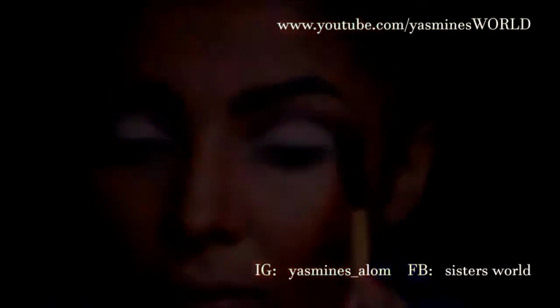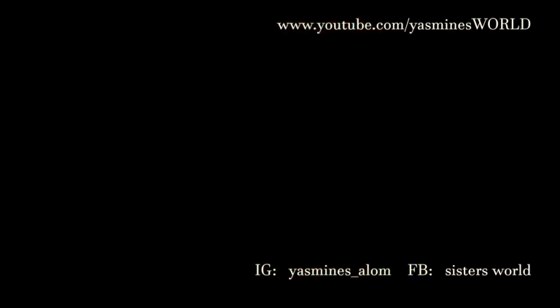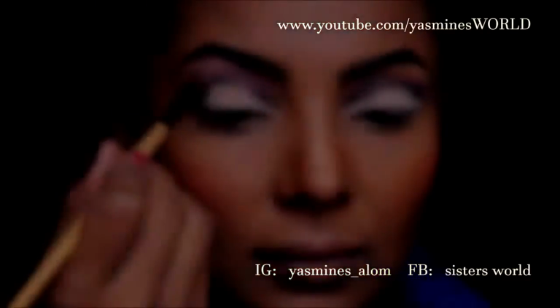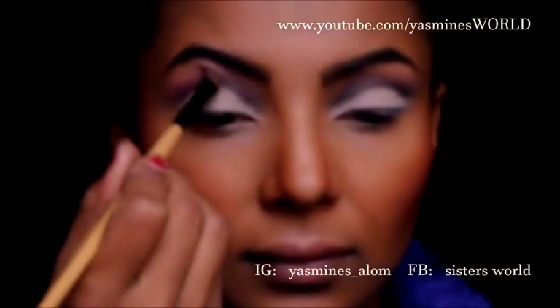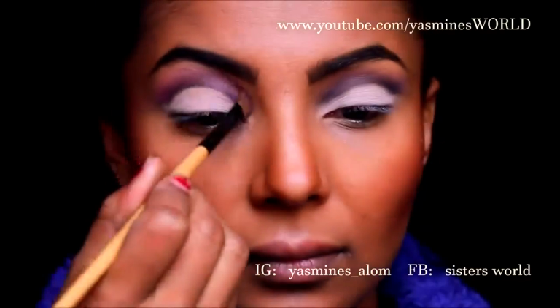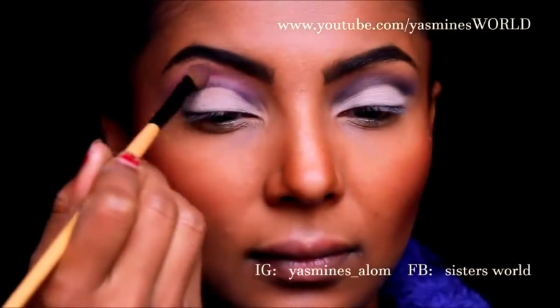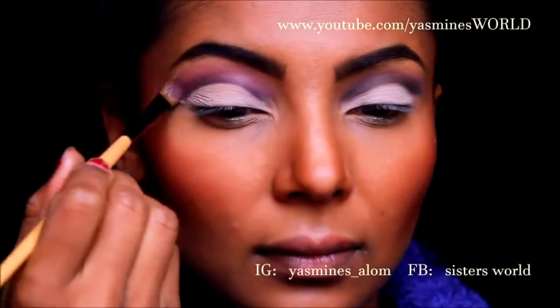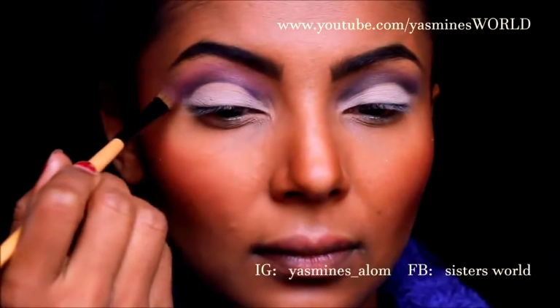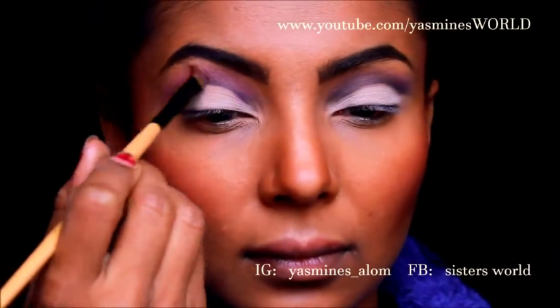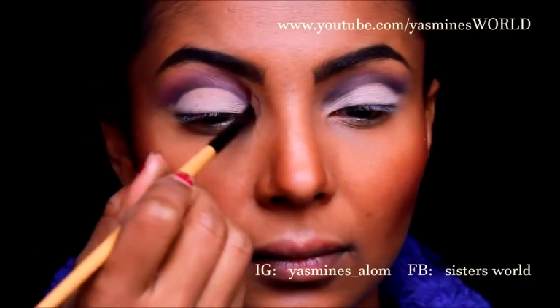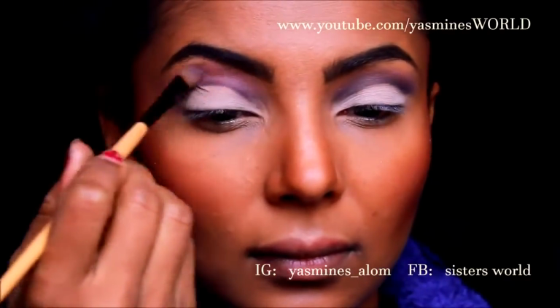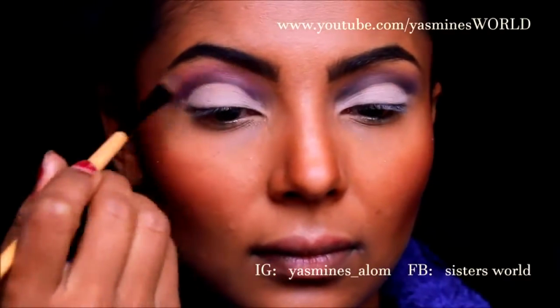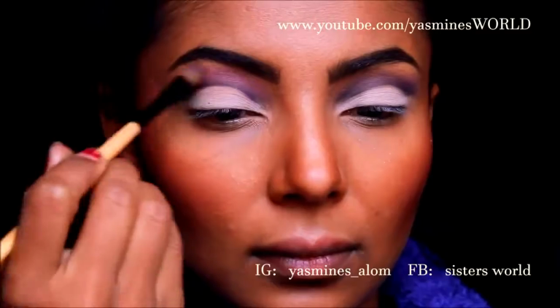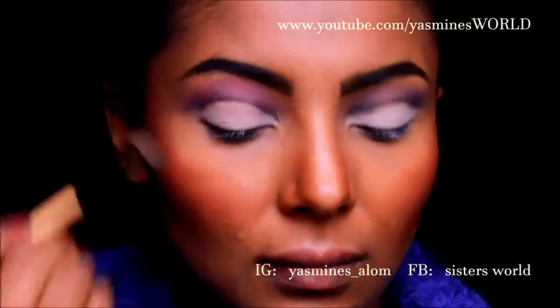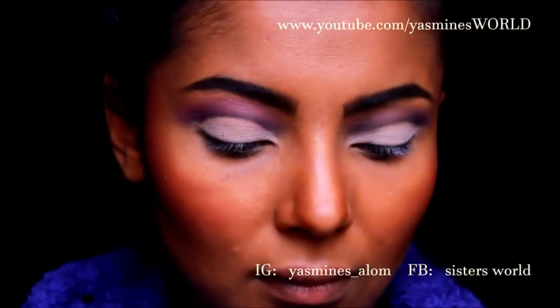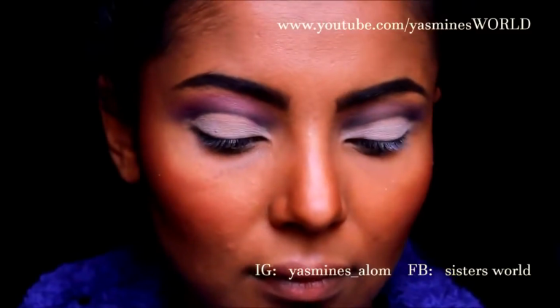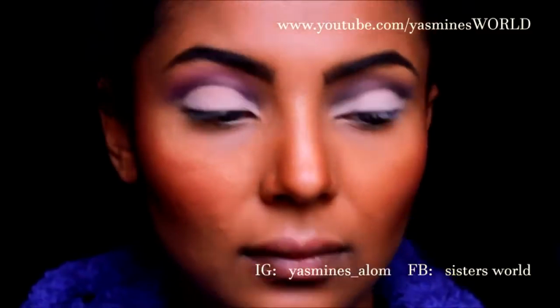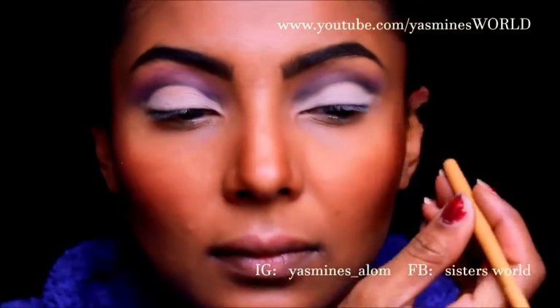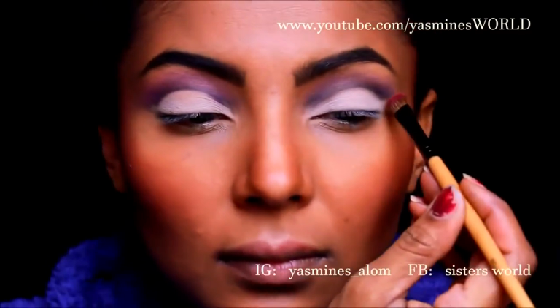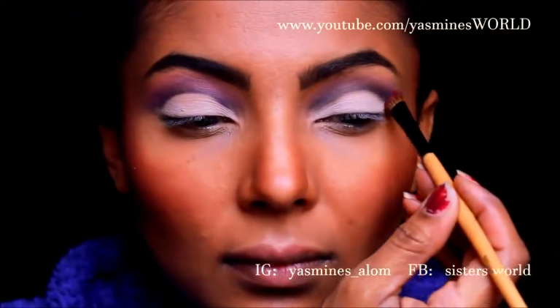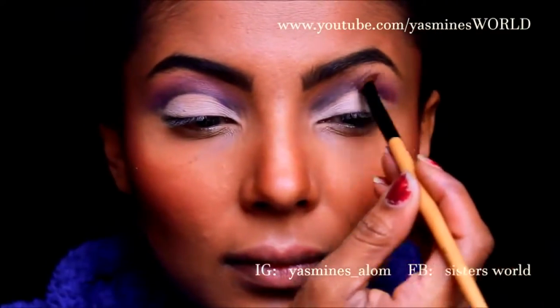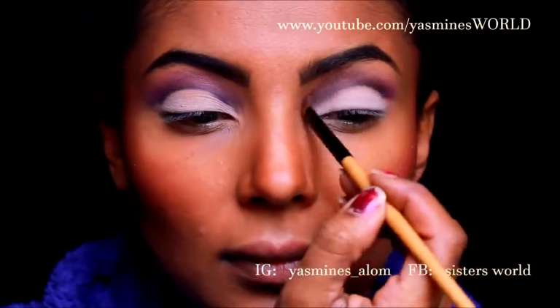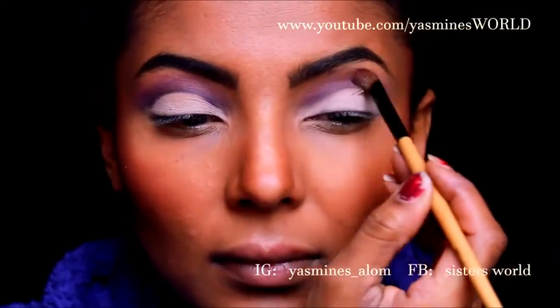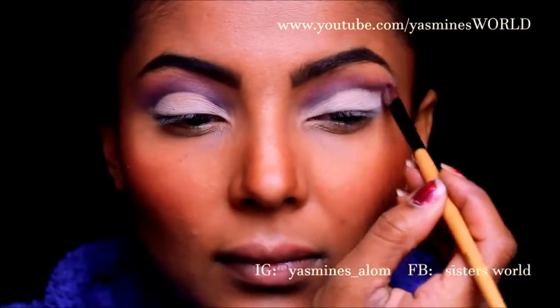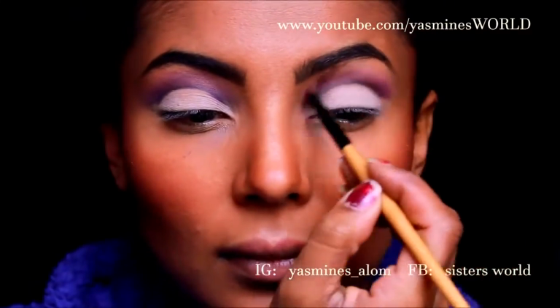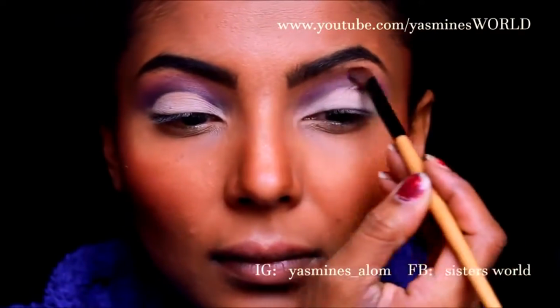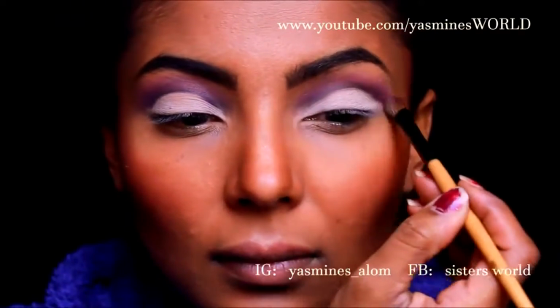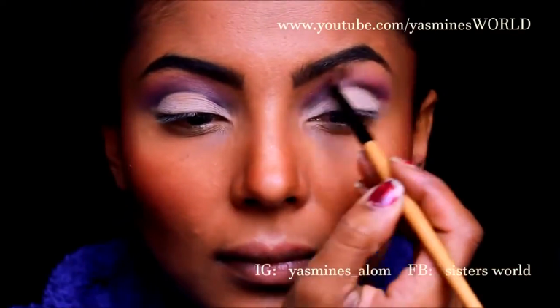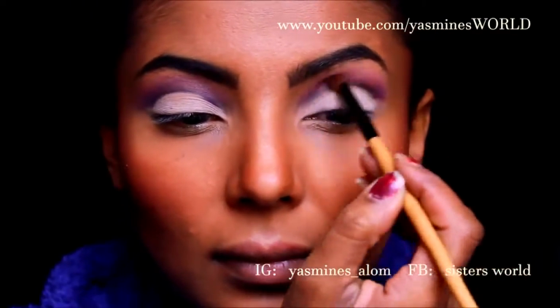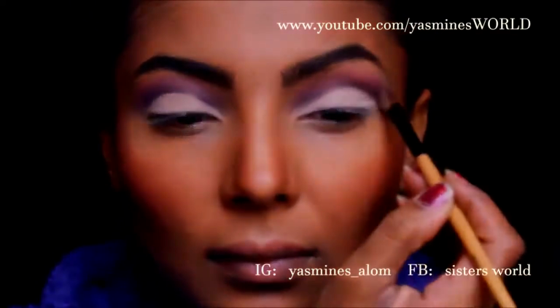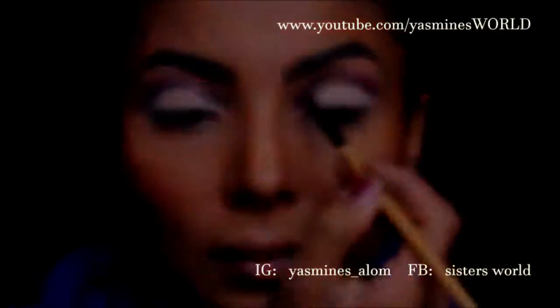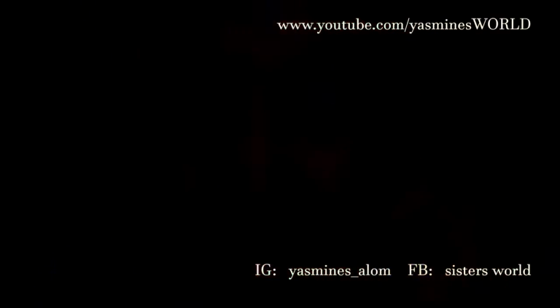Then I'm going to use a hot pink eyeshadow color, also matte, and apply this on top because I felt the purple wasn't coming through.